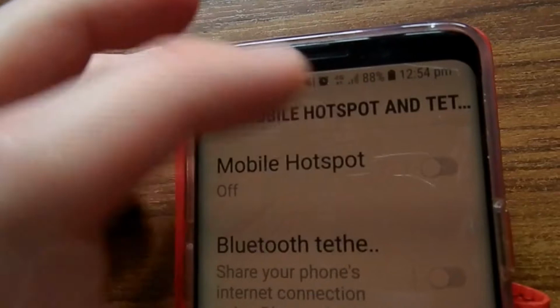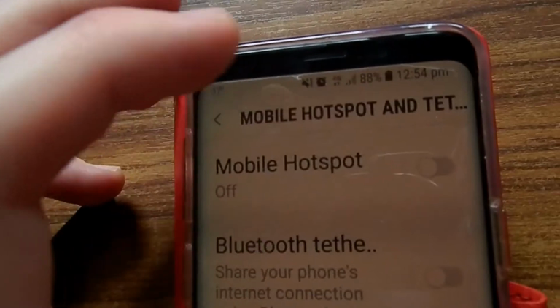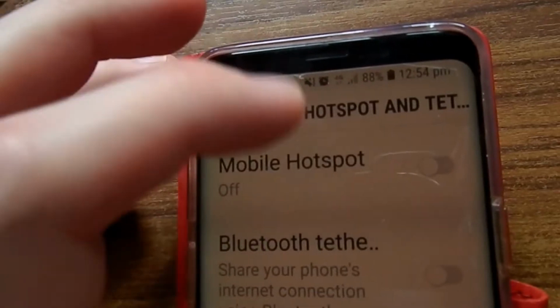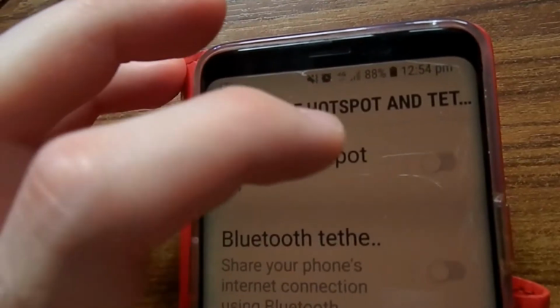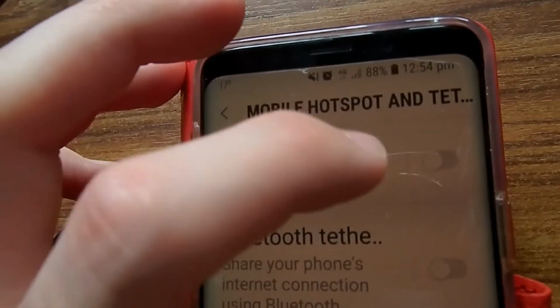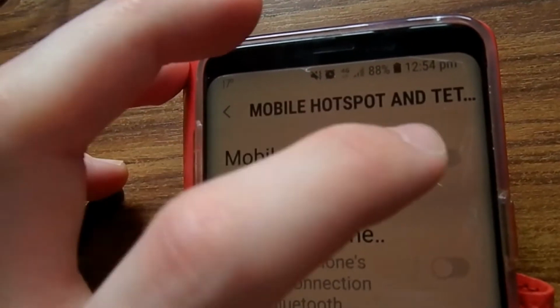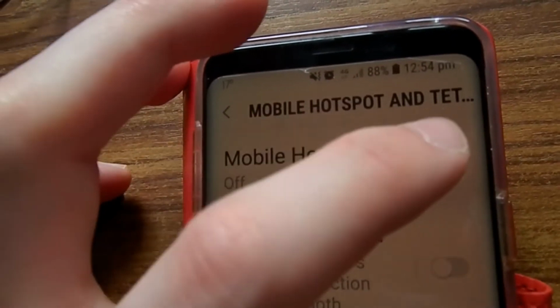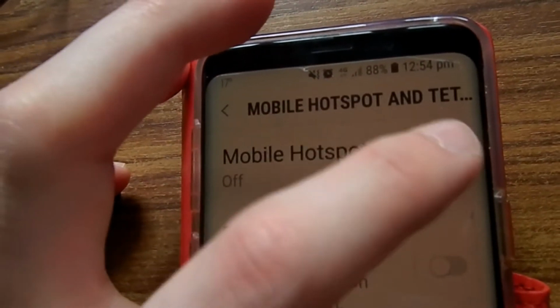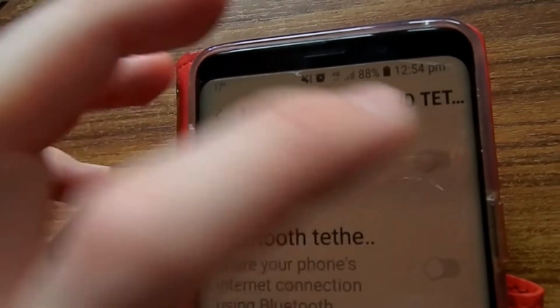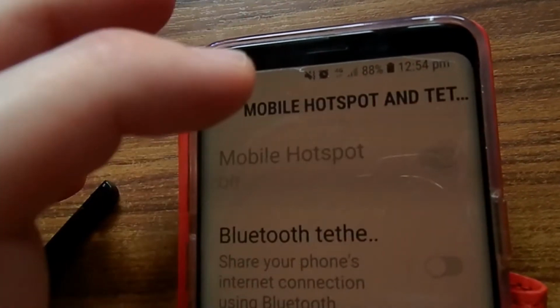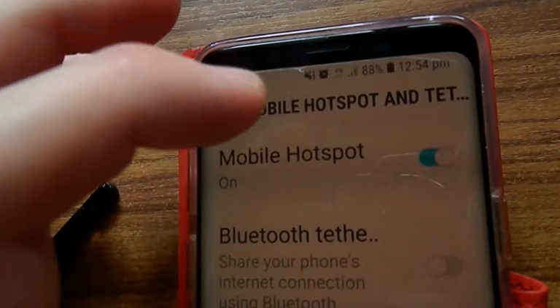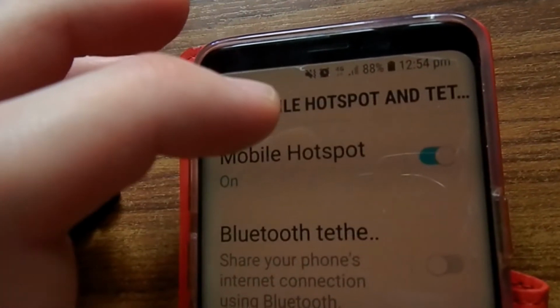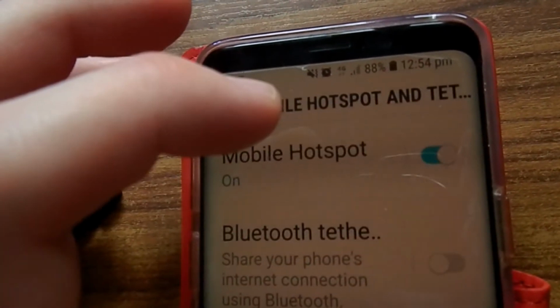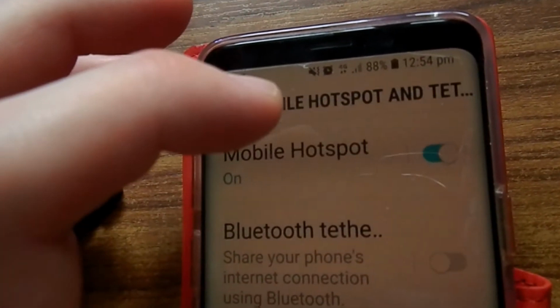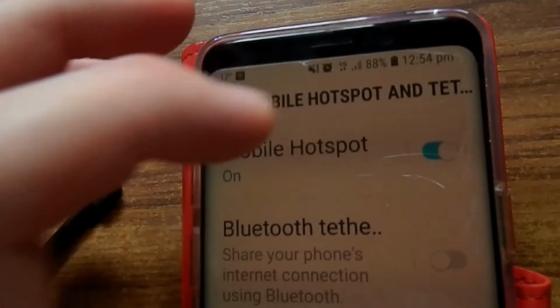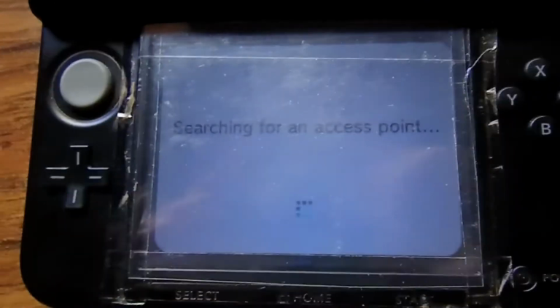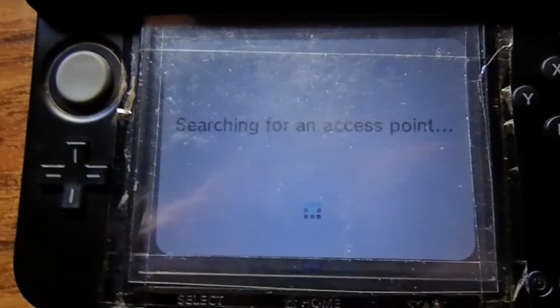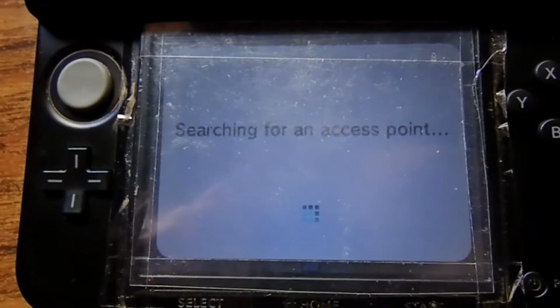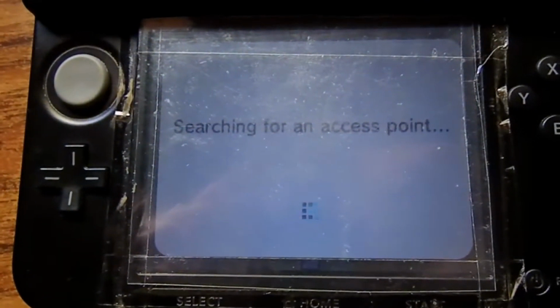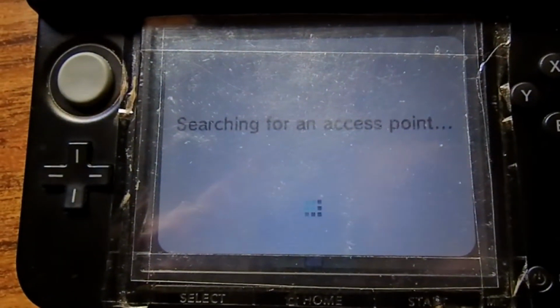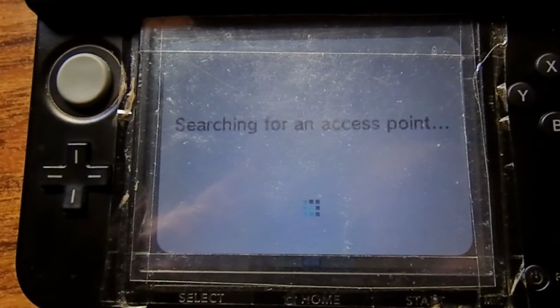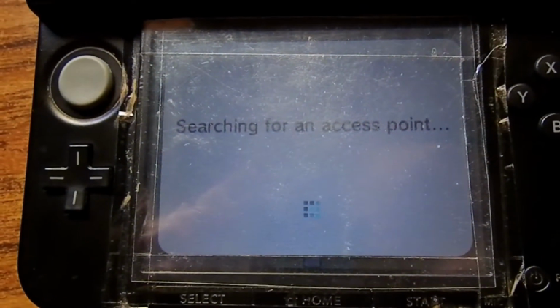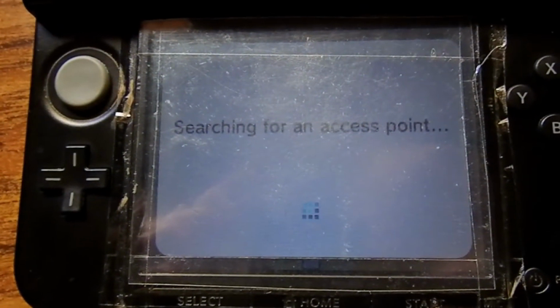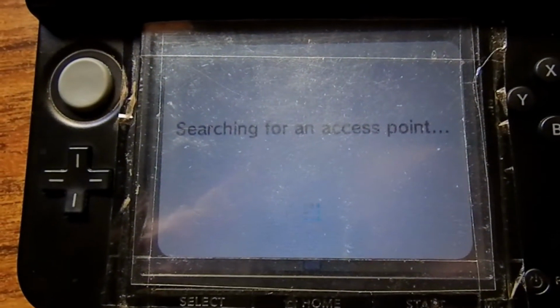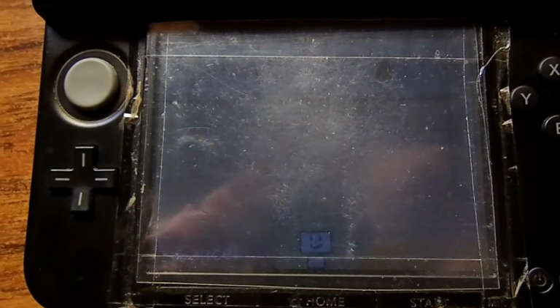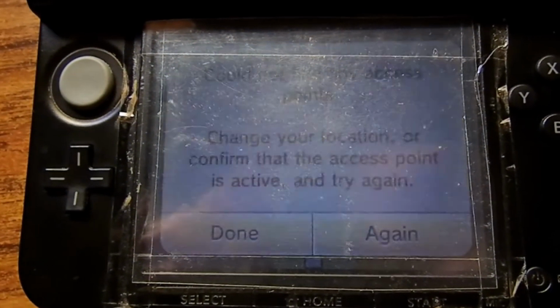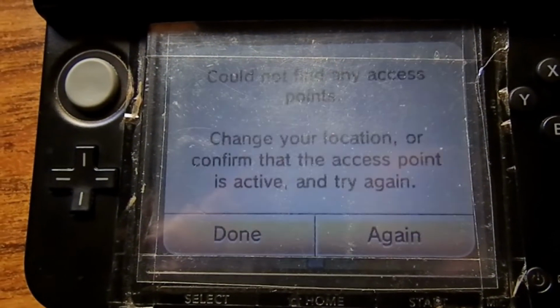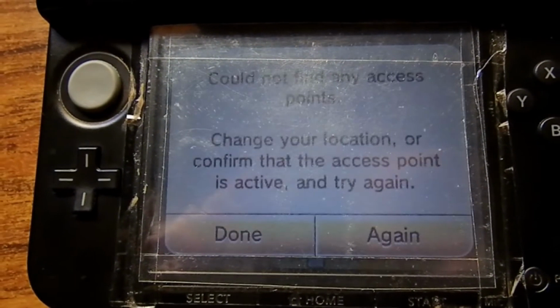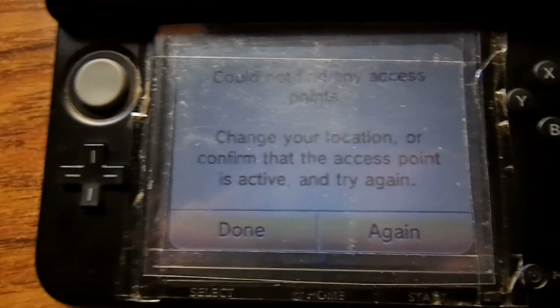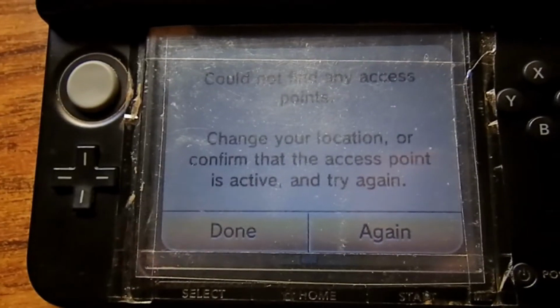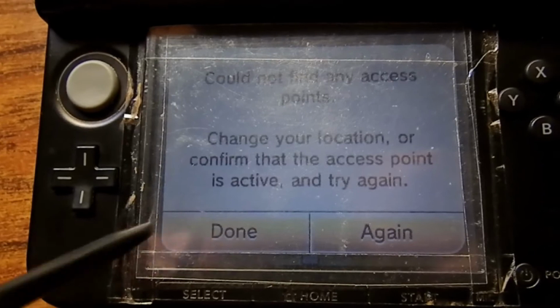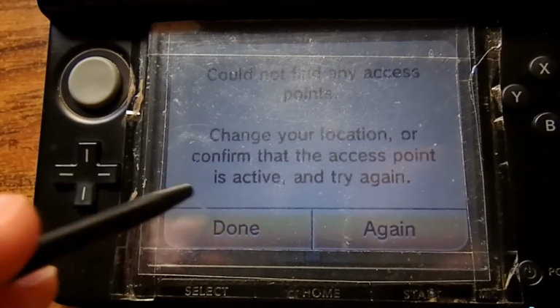So you've tried to connect your mobile hotspot to your 3DS but it's not showing. Here's how to fix that.